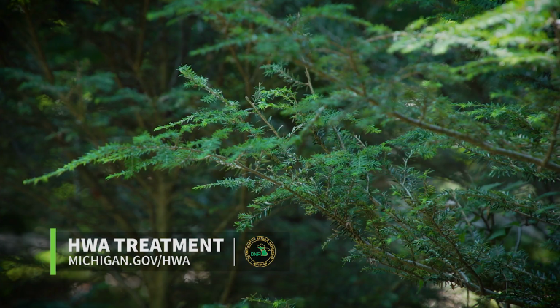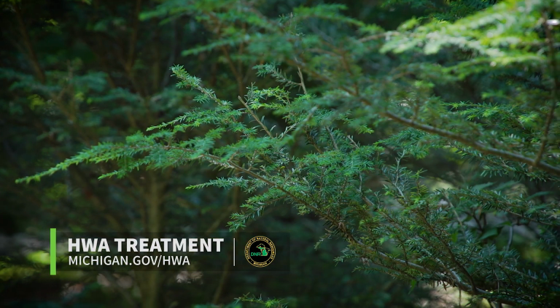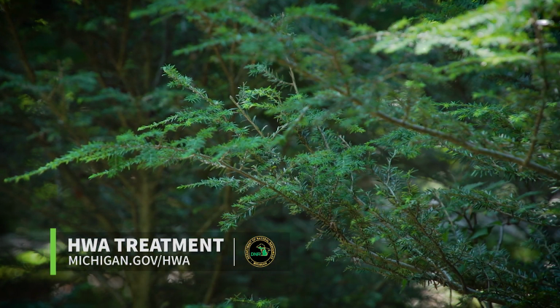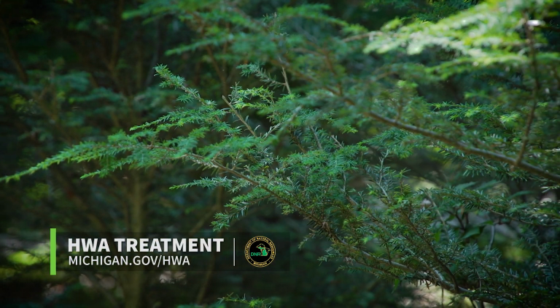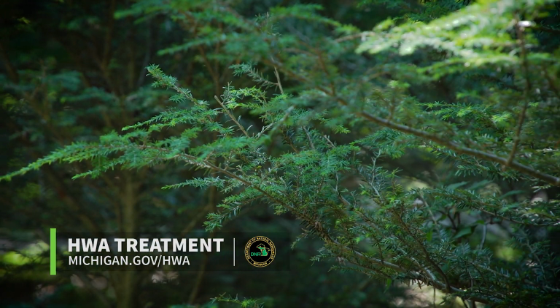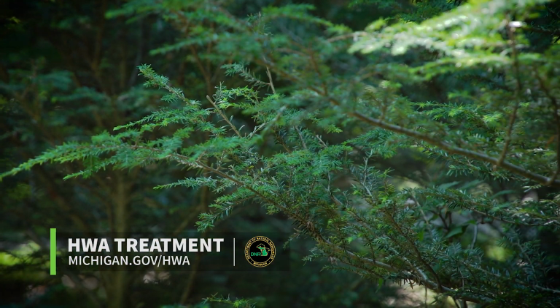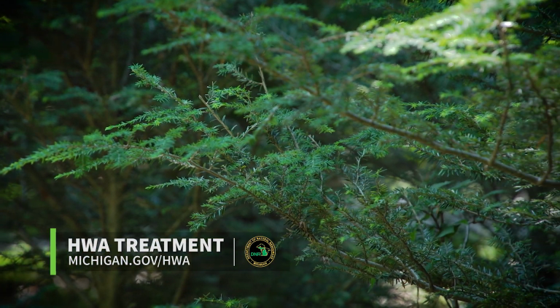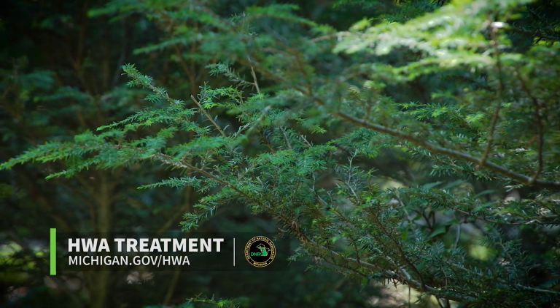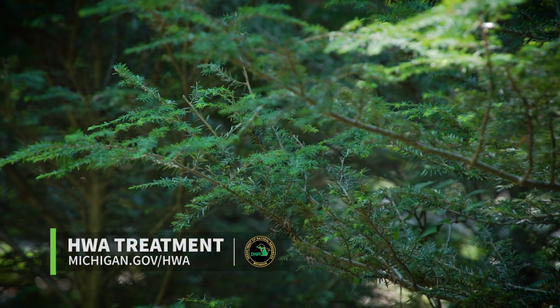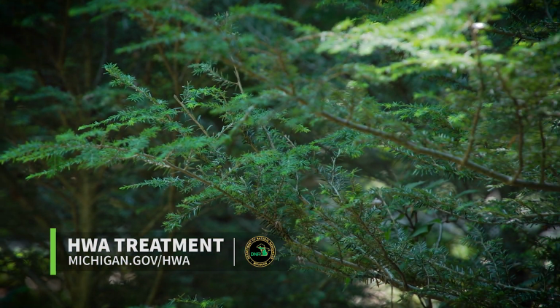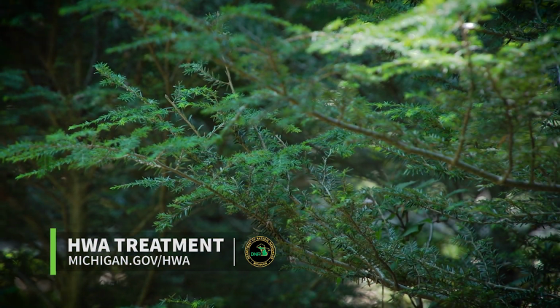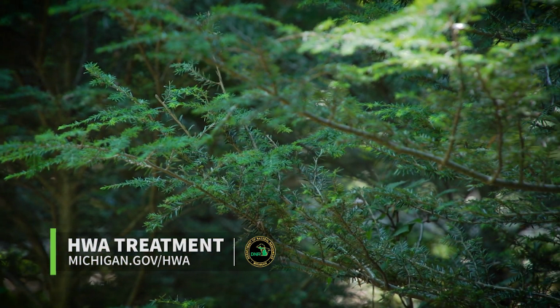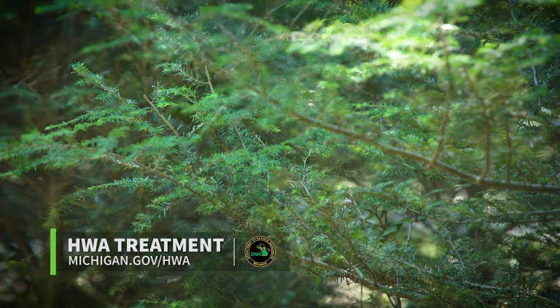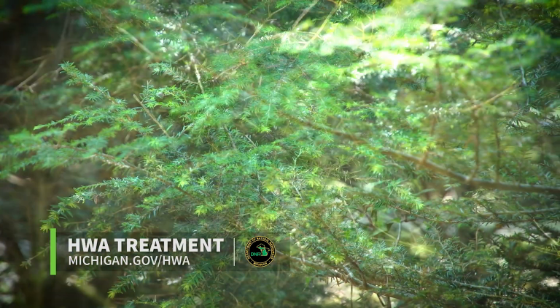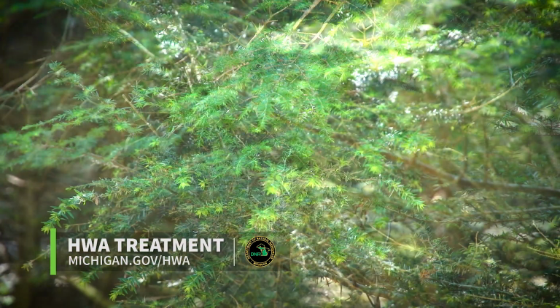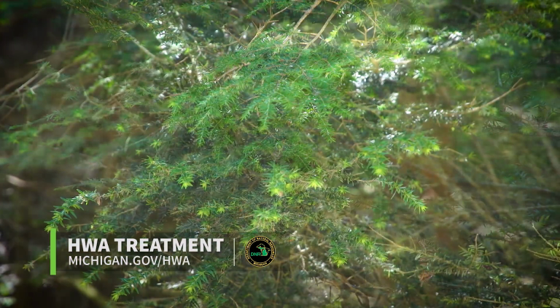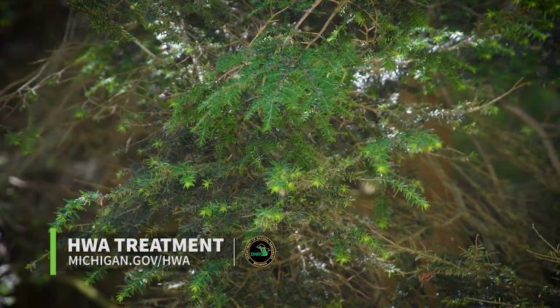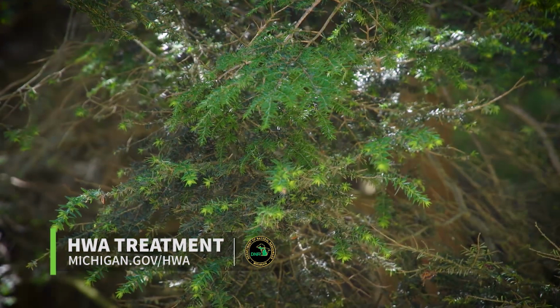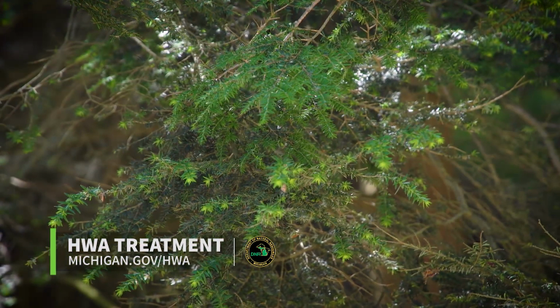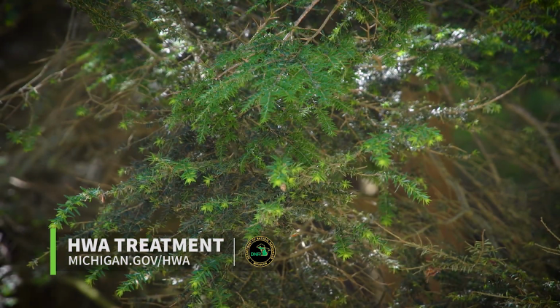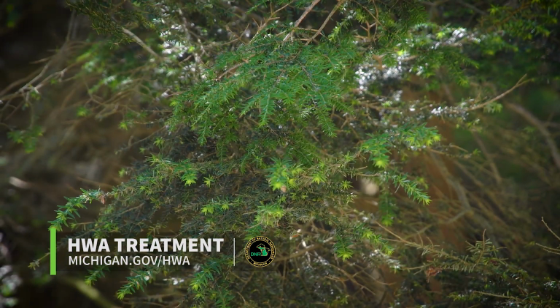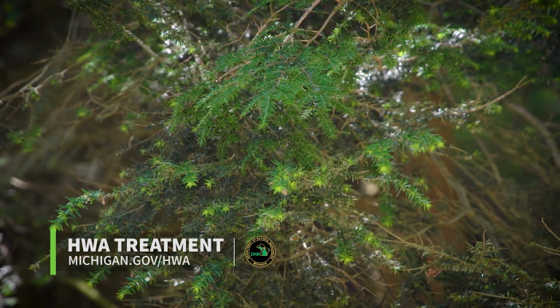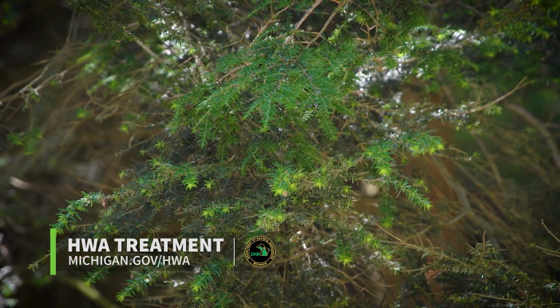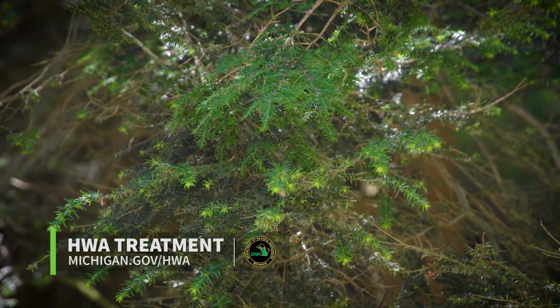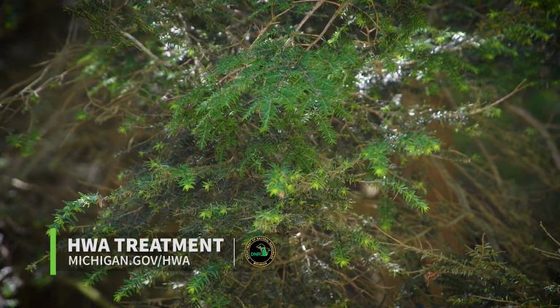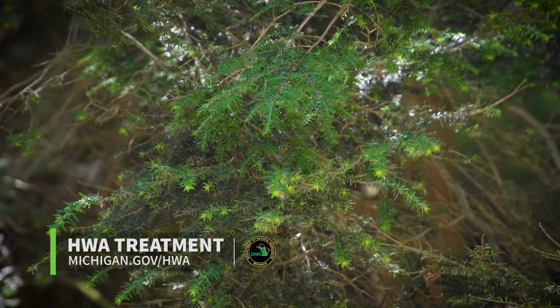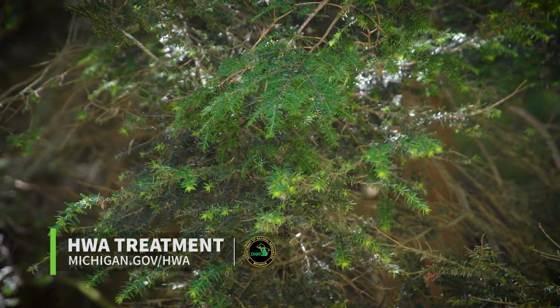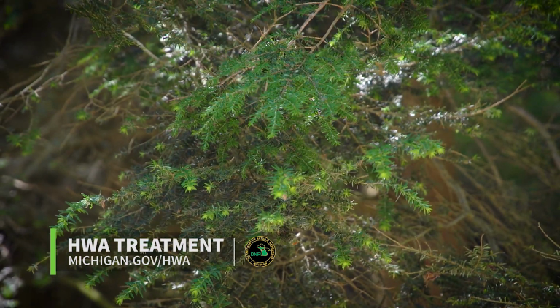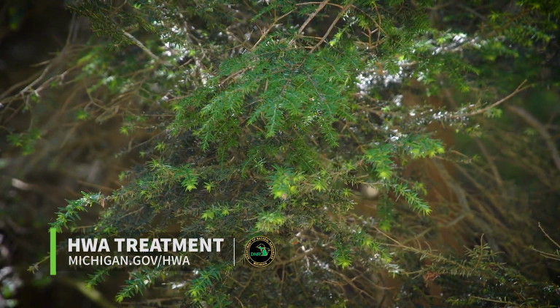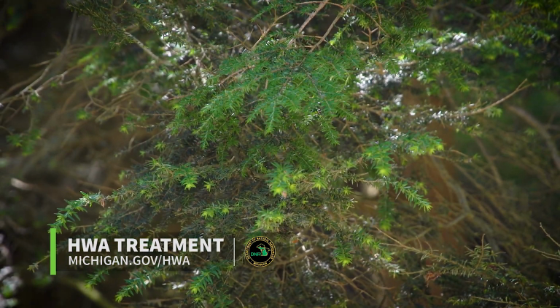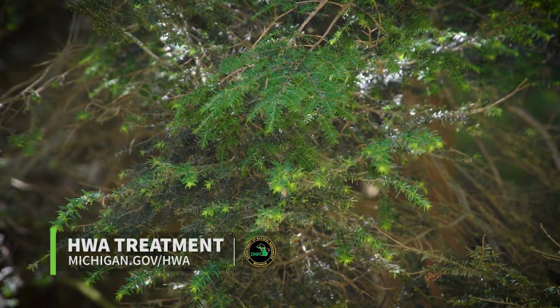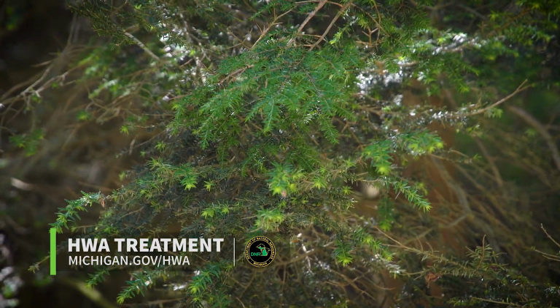Treatment is possible with HWA. For more information on treatment, you can go to the Michigan DNR's page at michigan.gov/hwa.